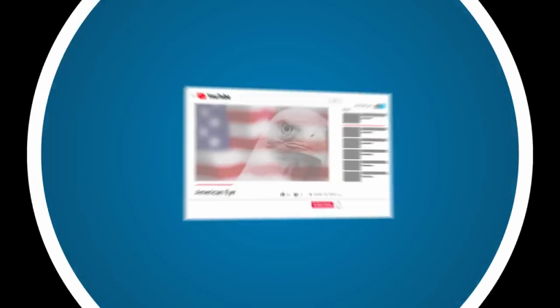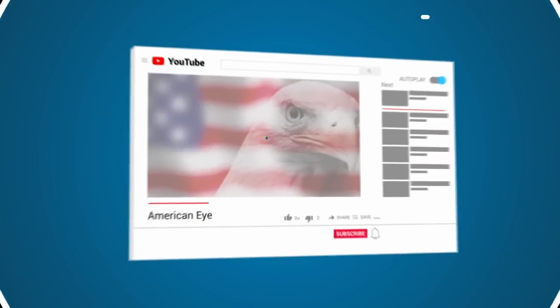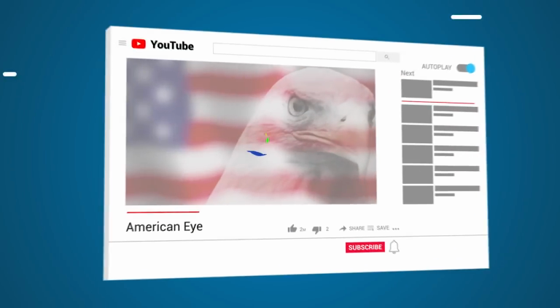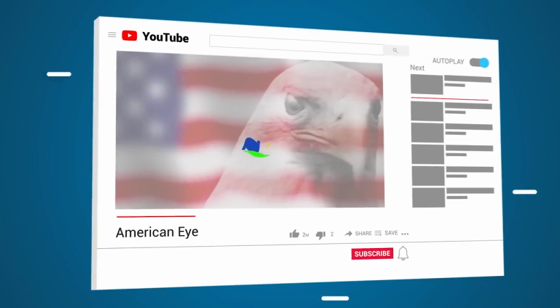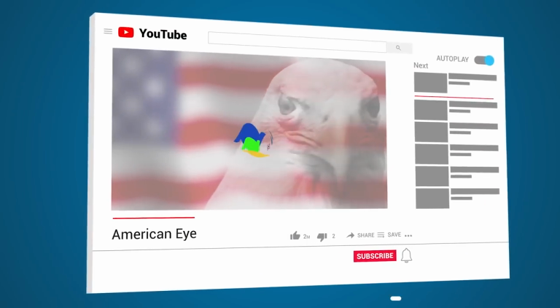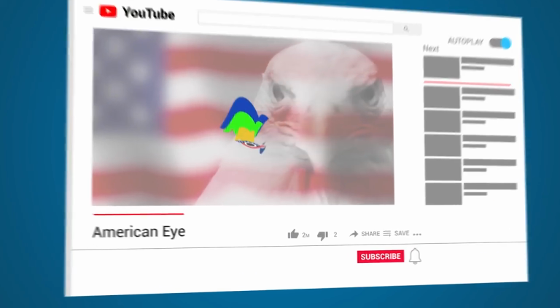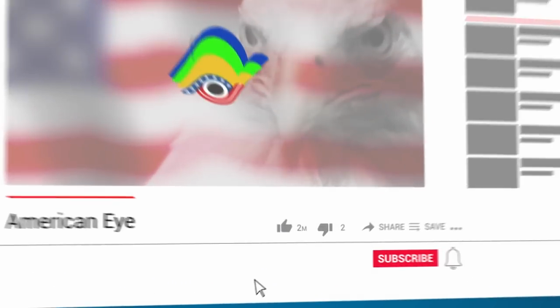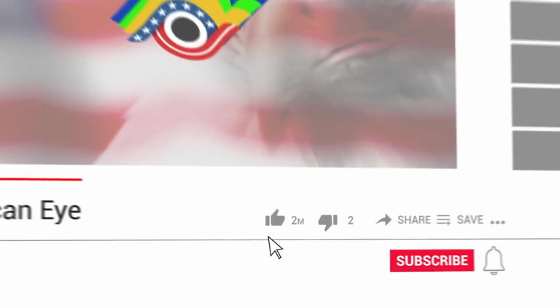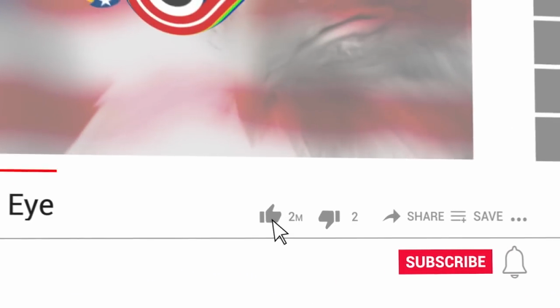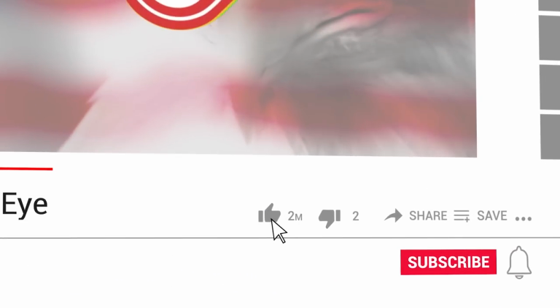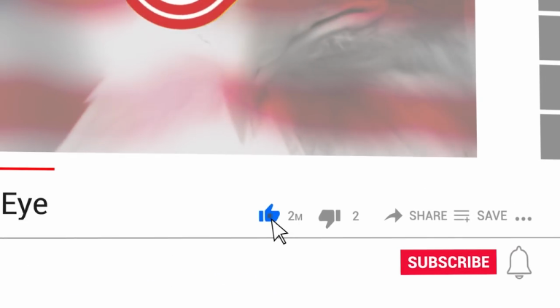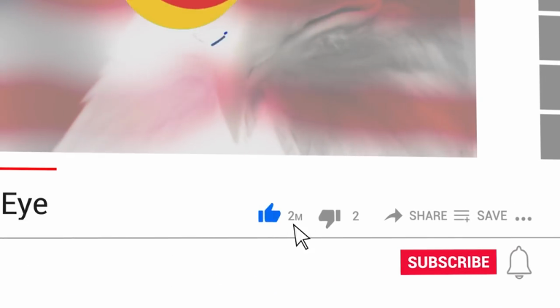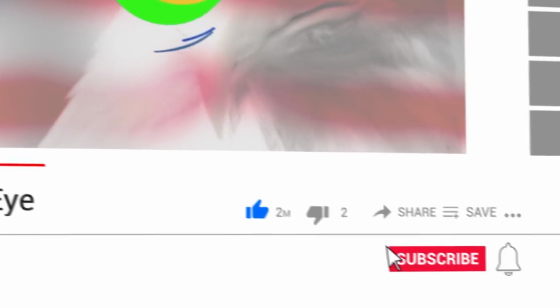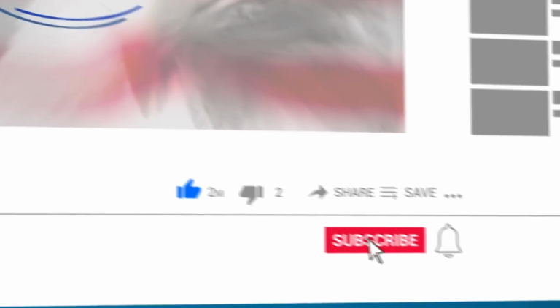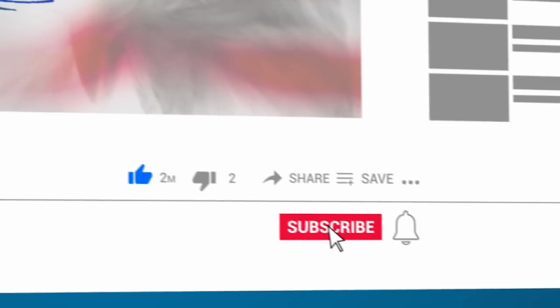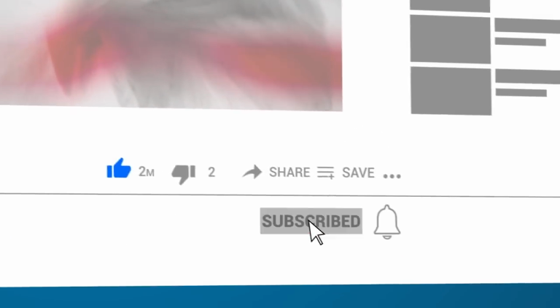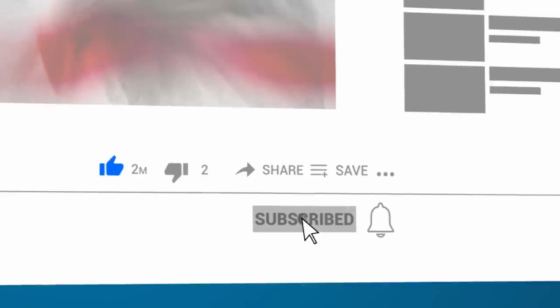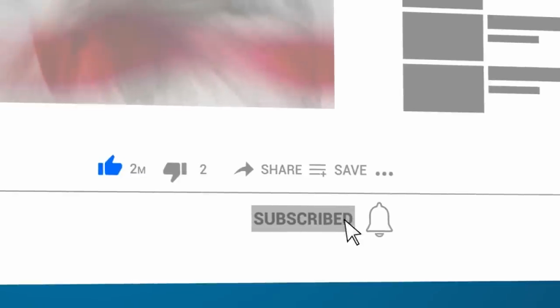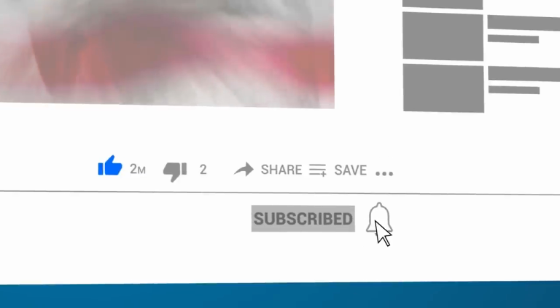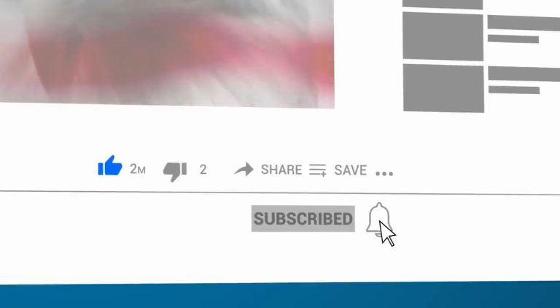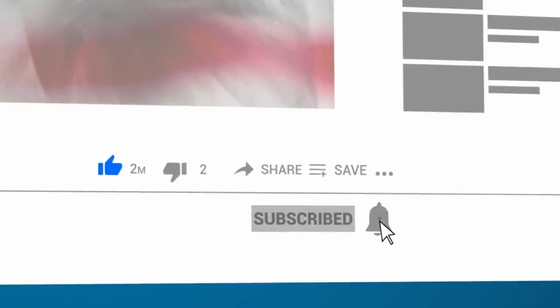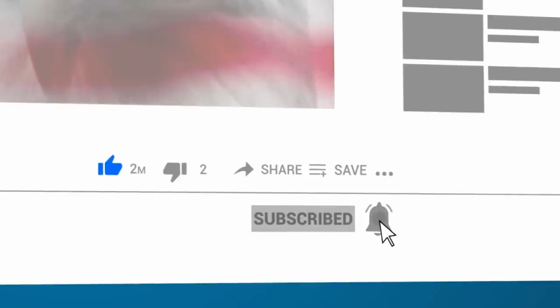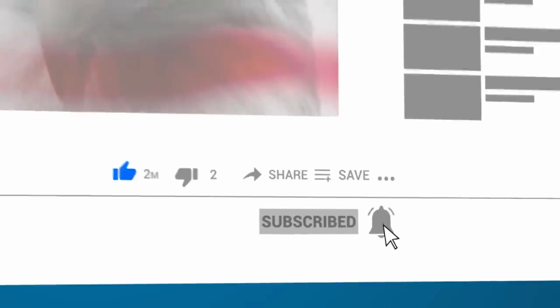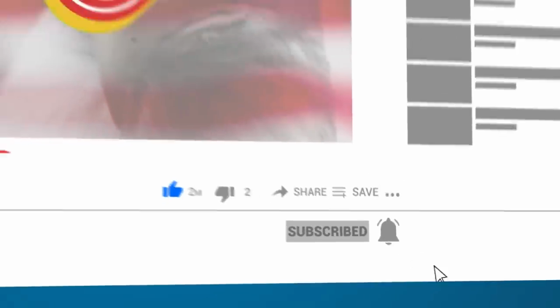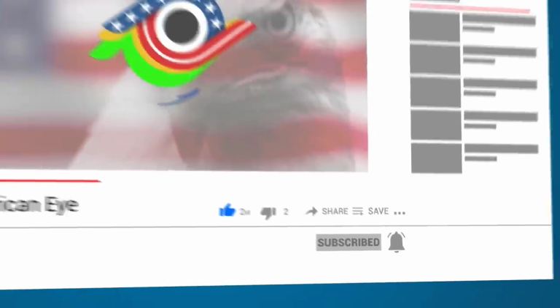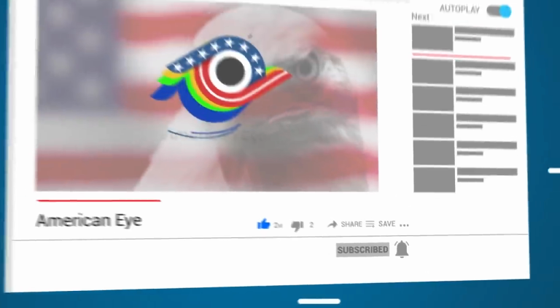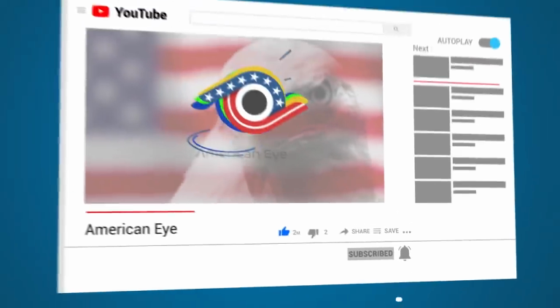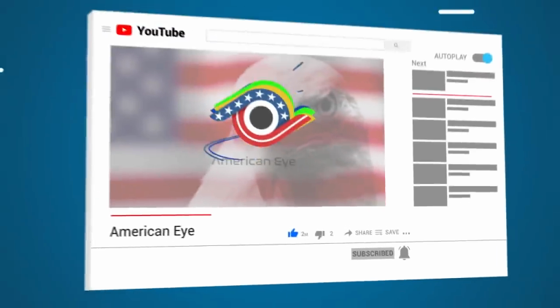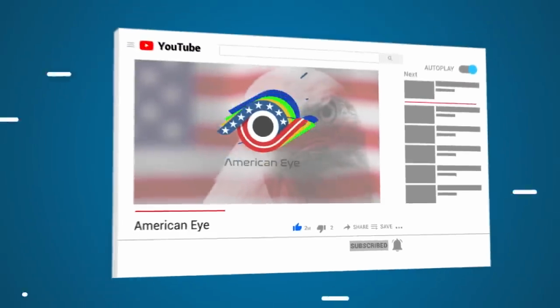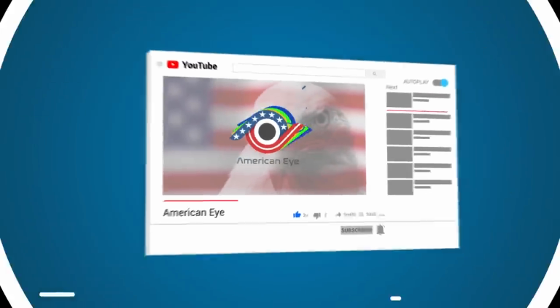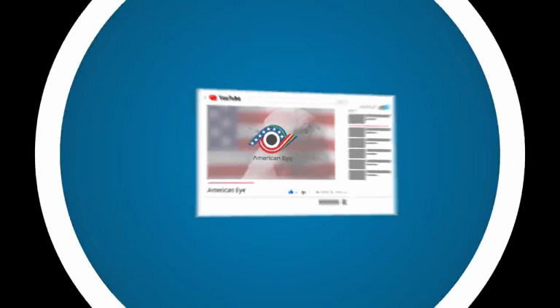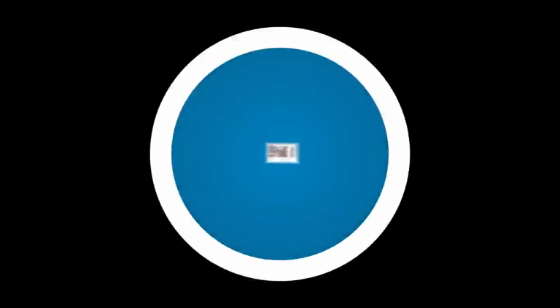Hey, real quick — if you're new to the channel, welcome! Thanks for checking us out! If you're liking this video, be sure to hit the subscribe button! Alright, let's get back to it!